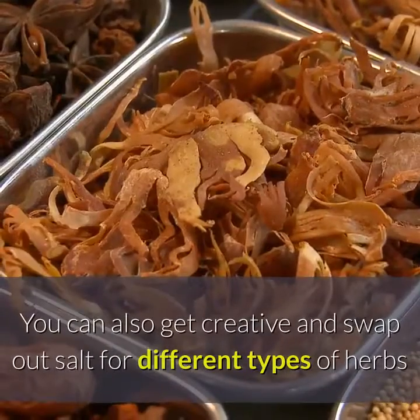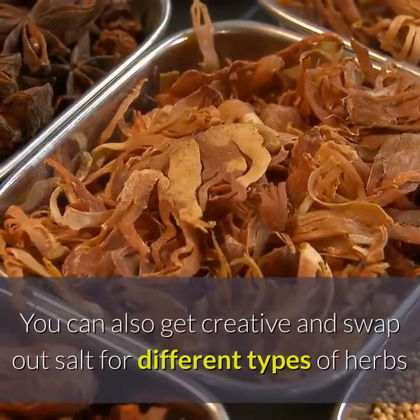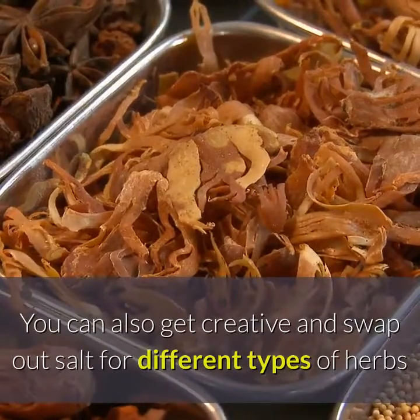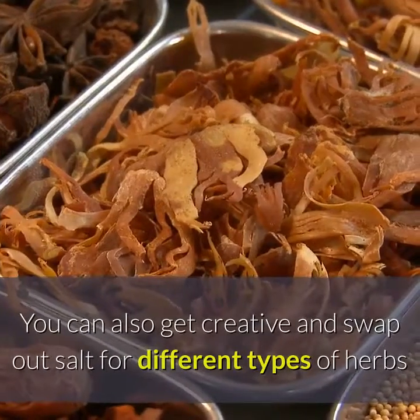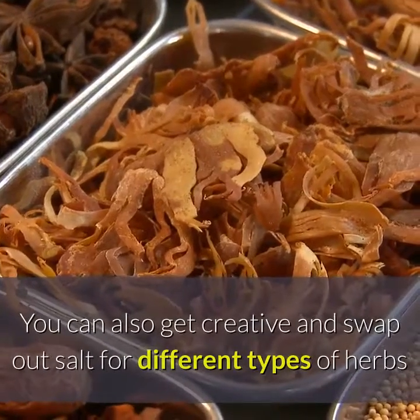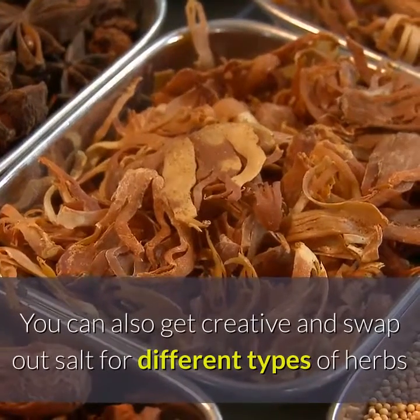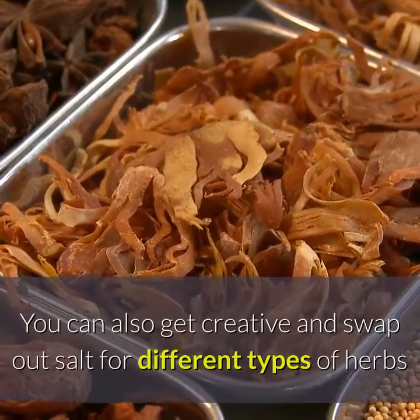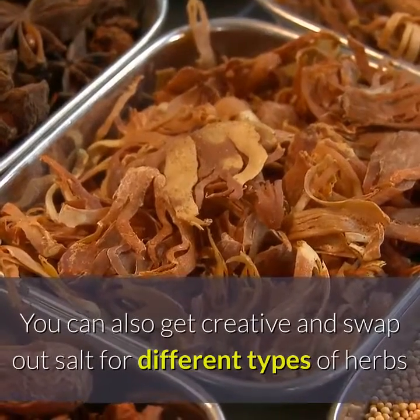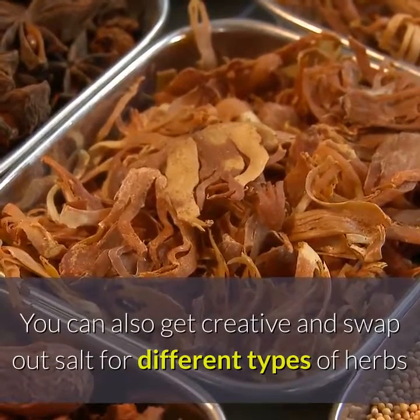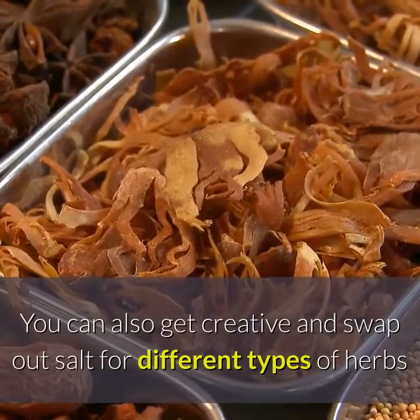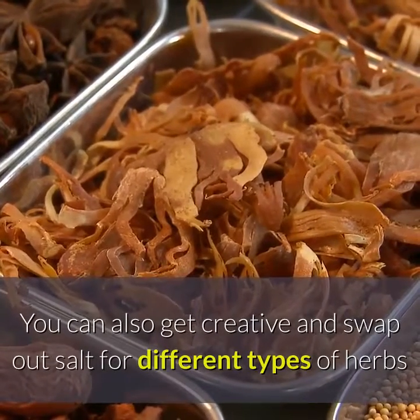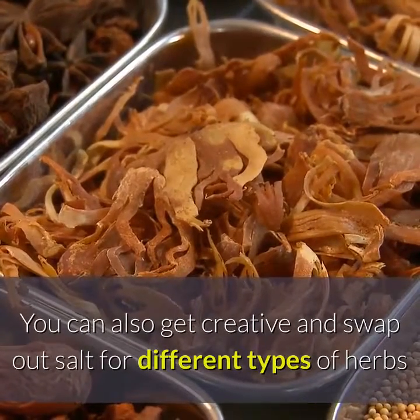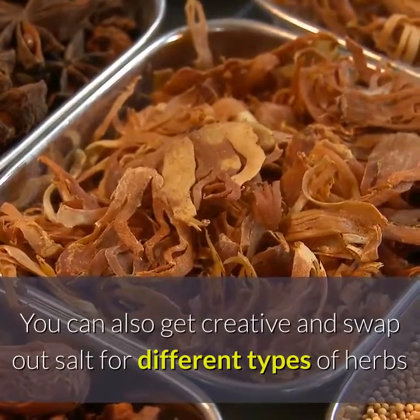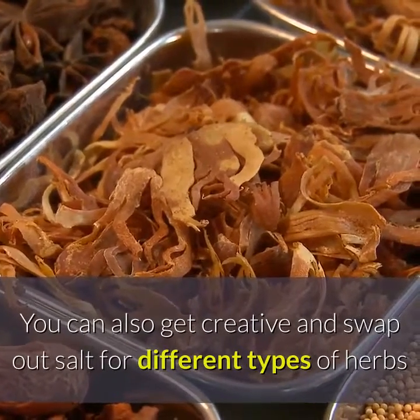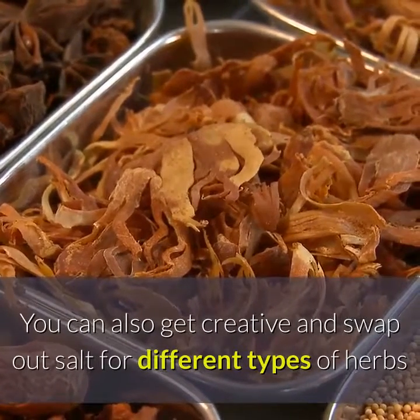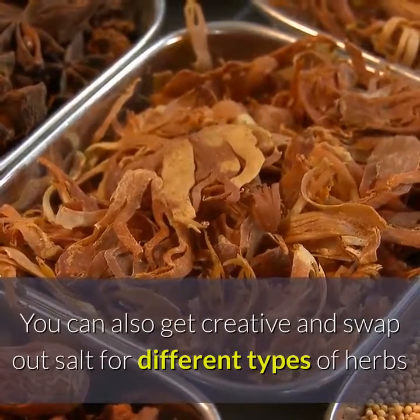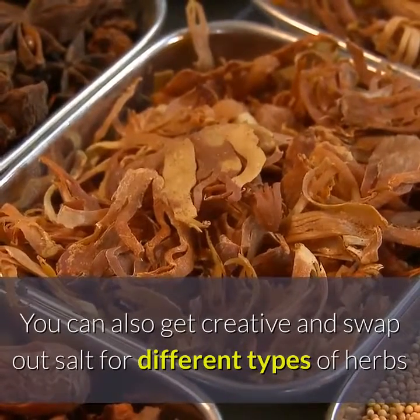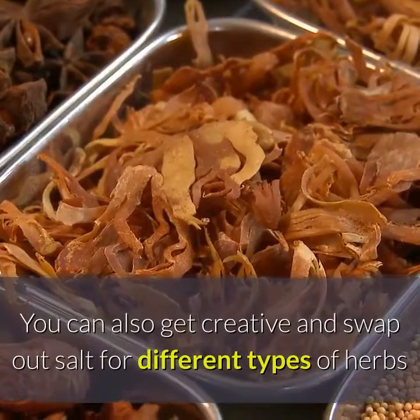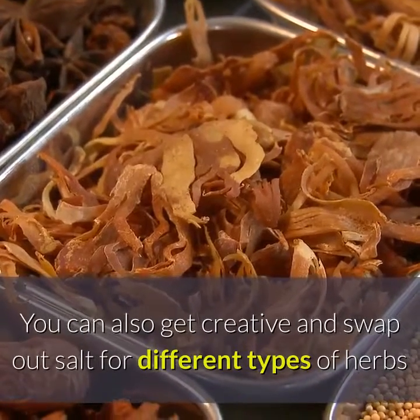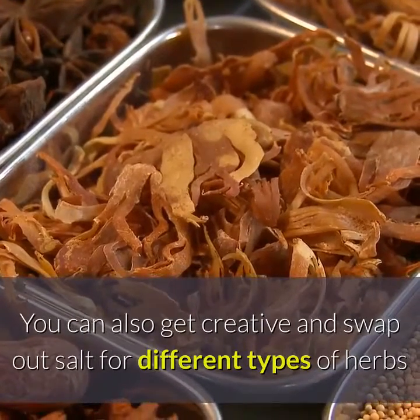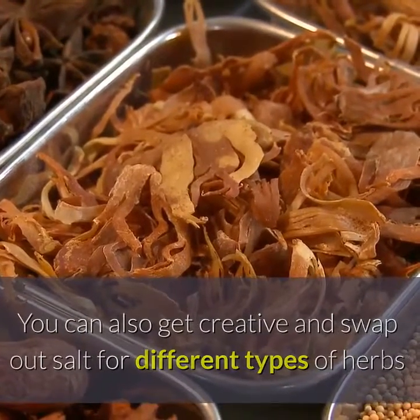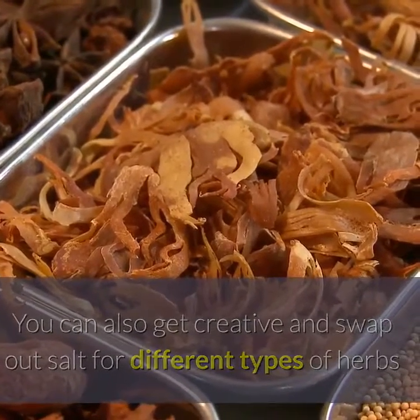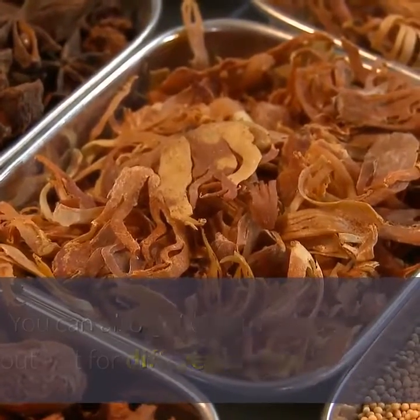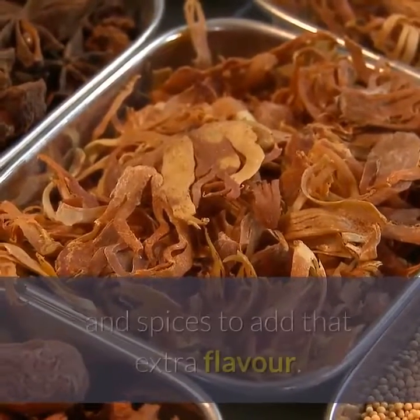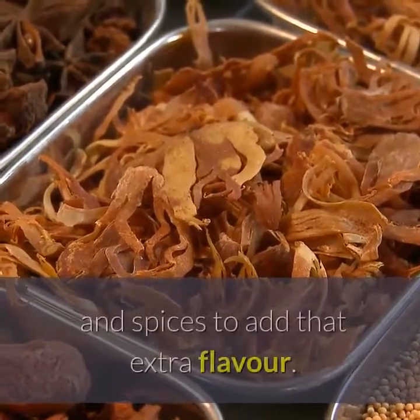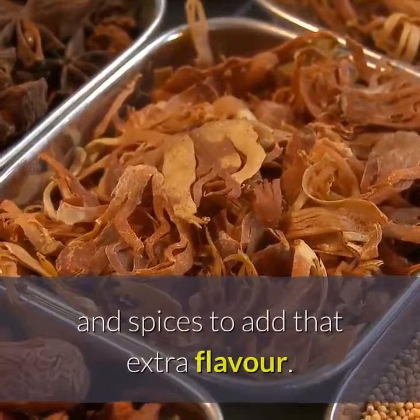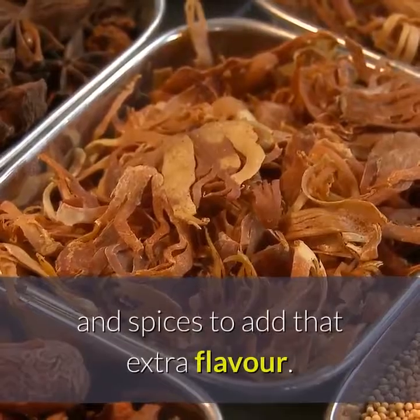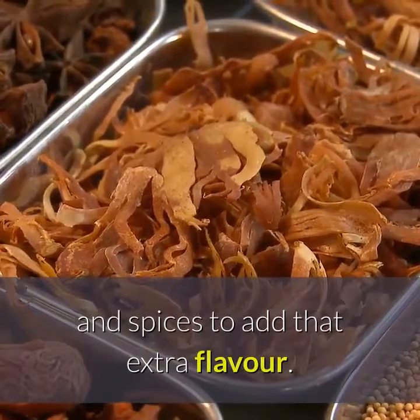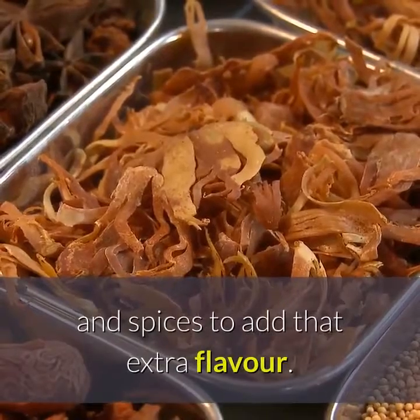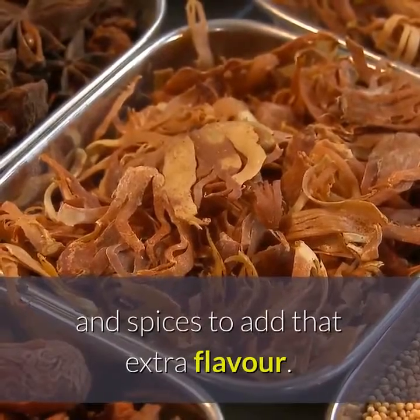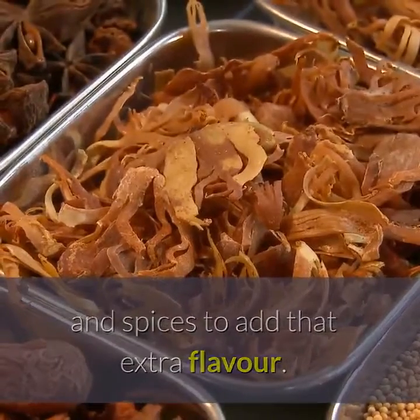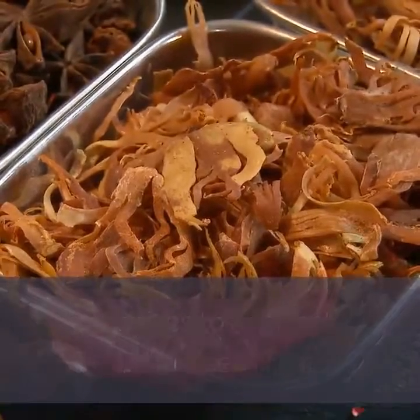You can also get creative and swap out salt for different types of herbs and spices to add that extra flavor.